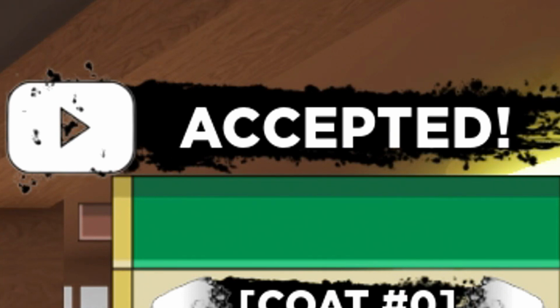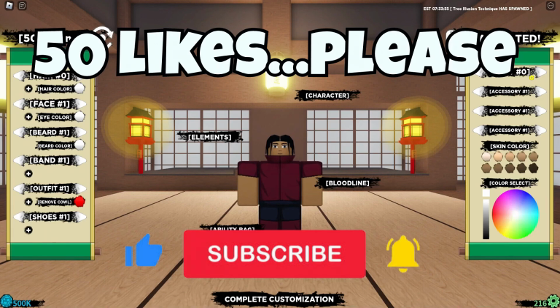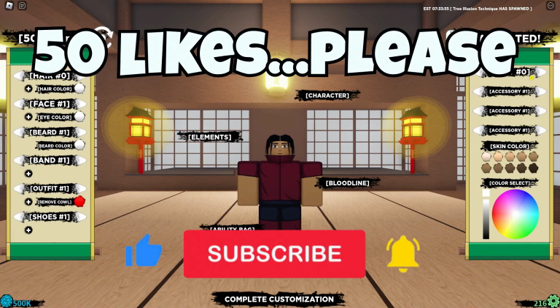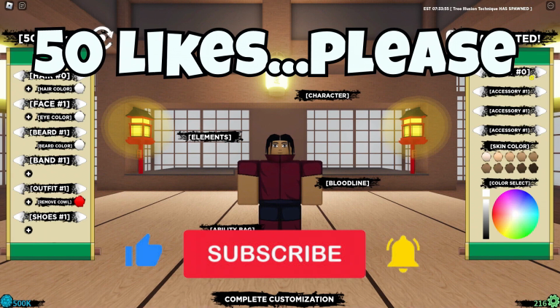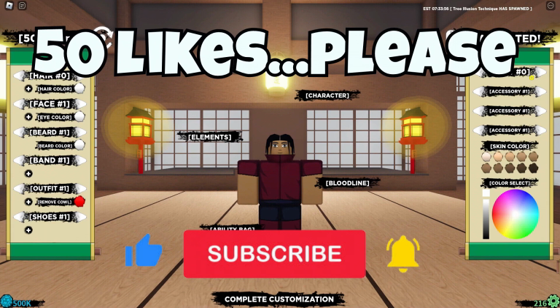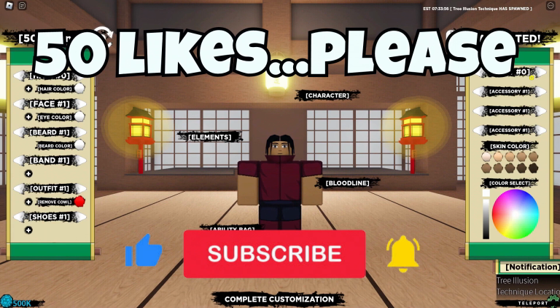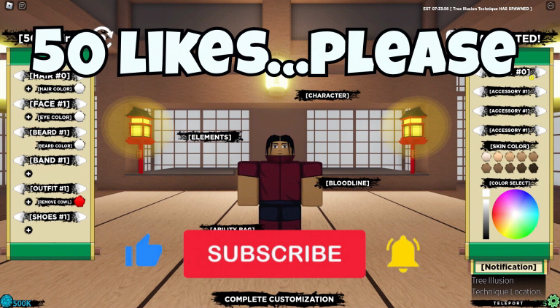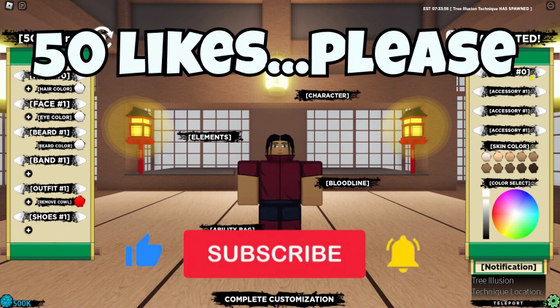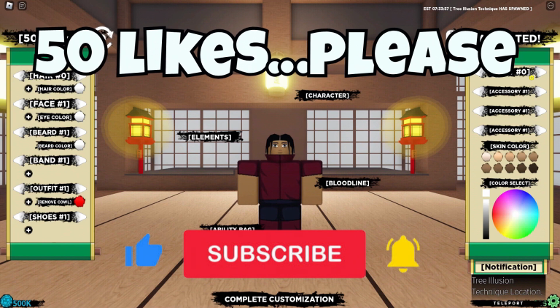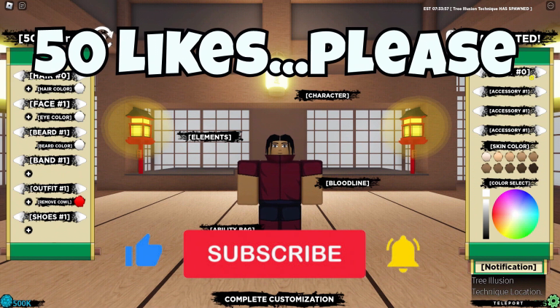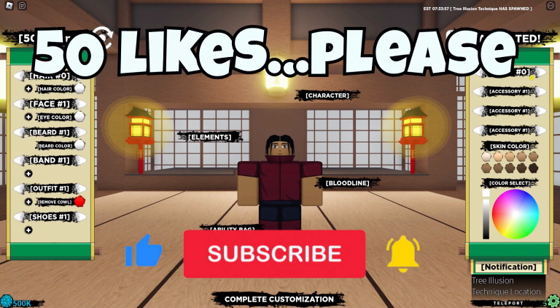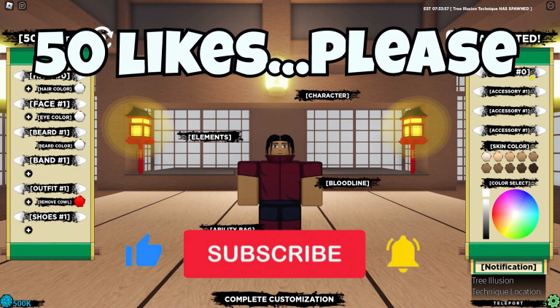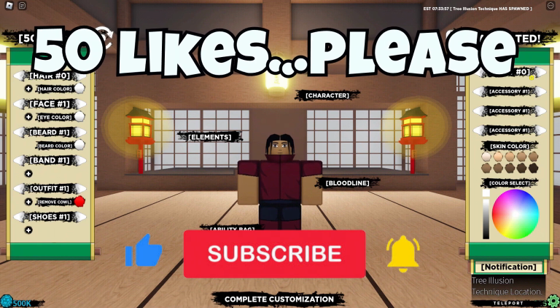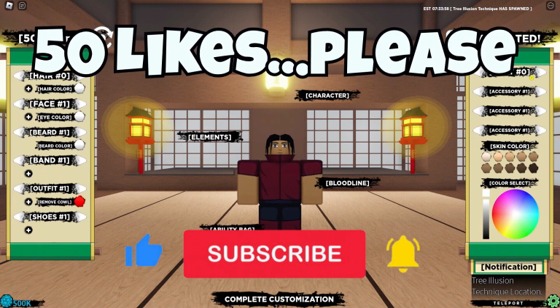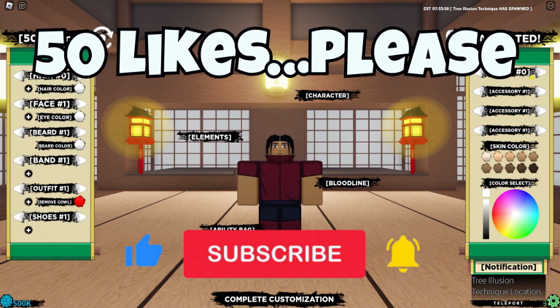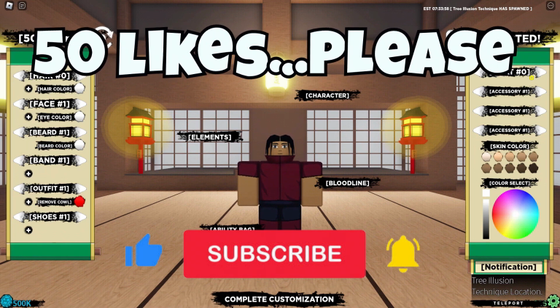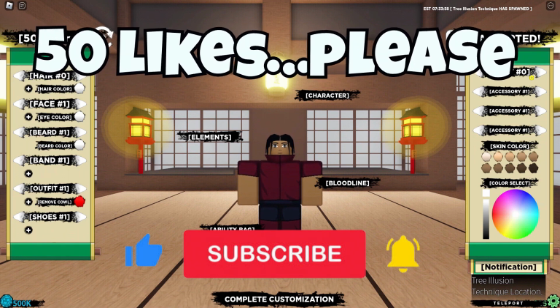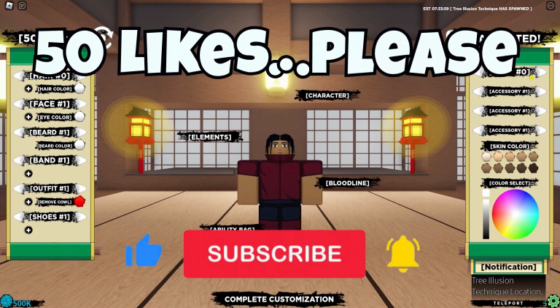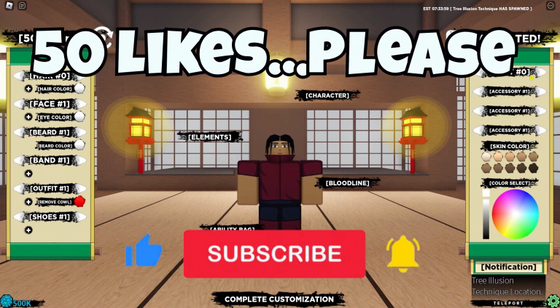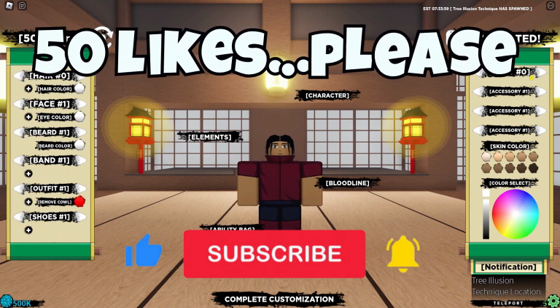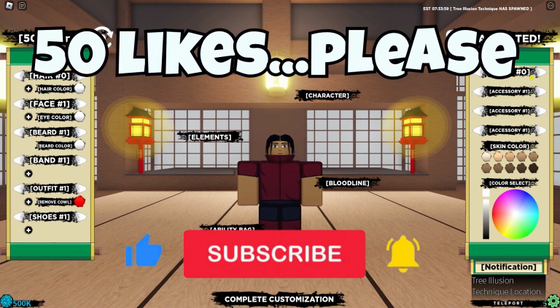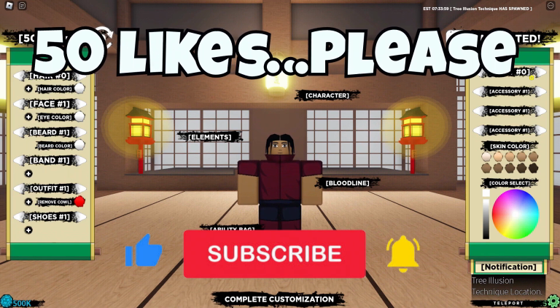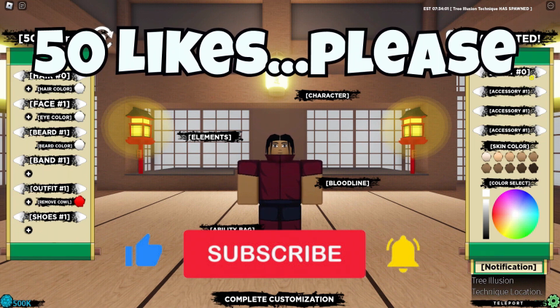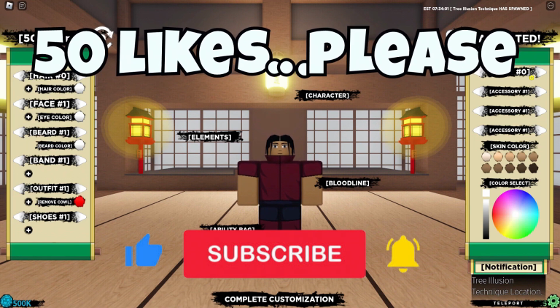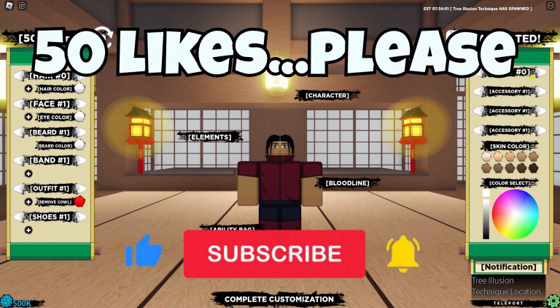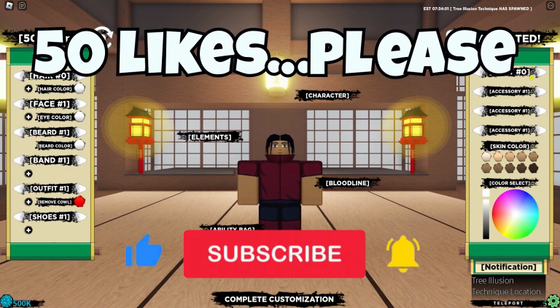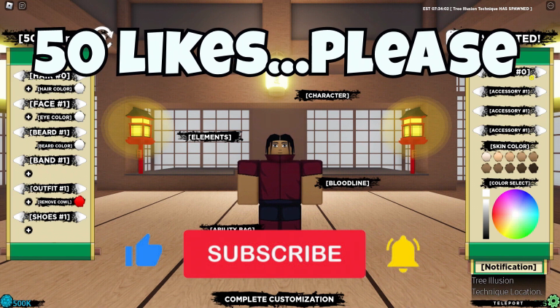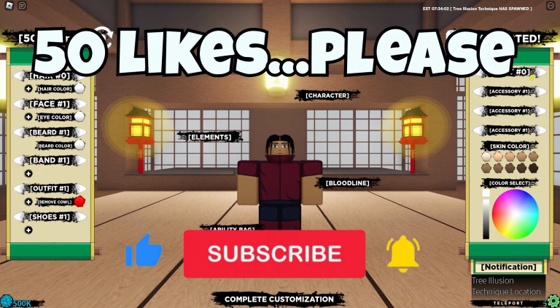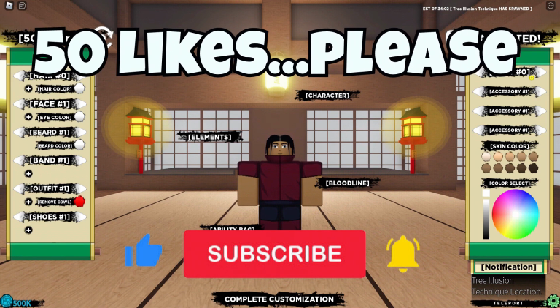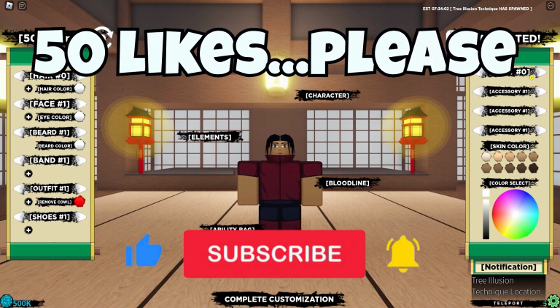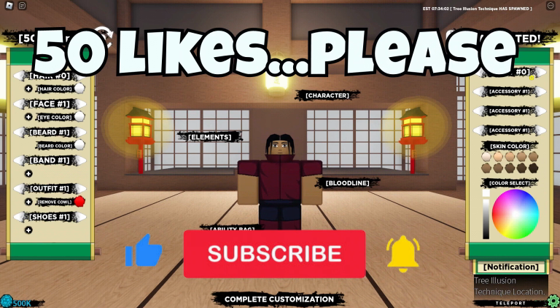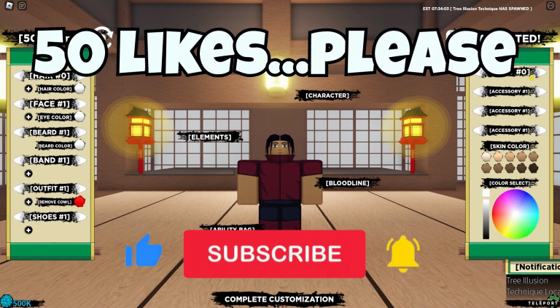If these codes are expired, check the video description or the first comment, and you will find a more updated video.